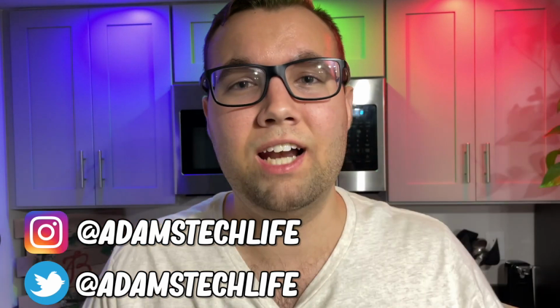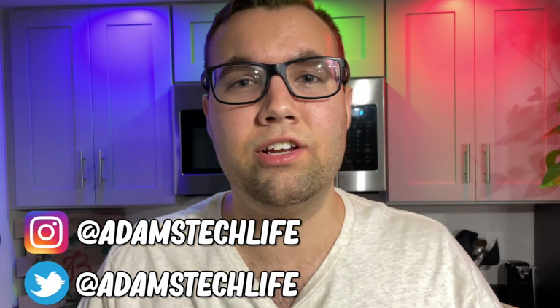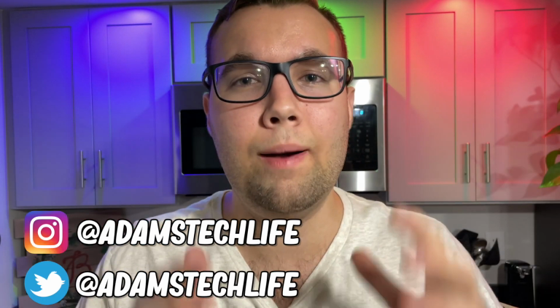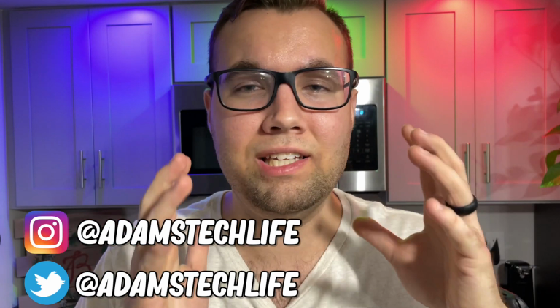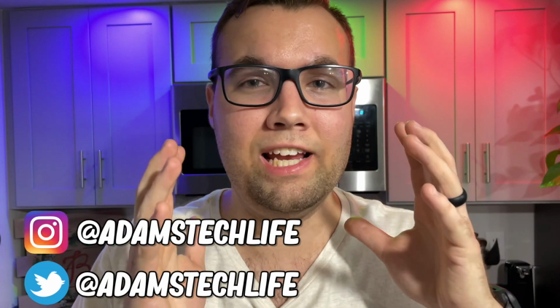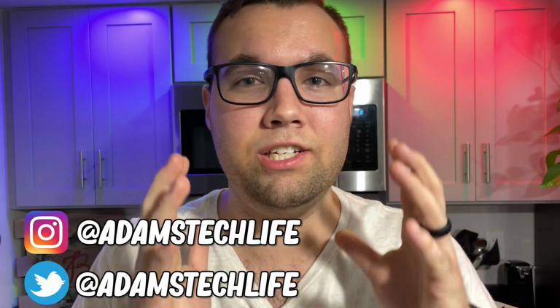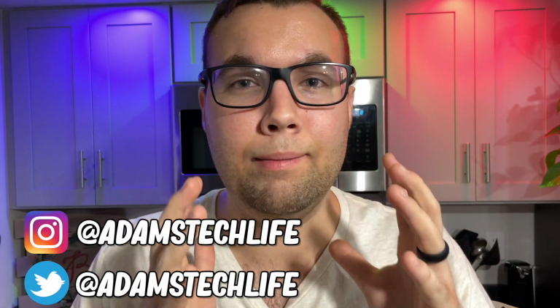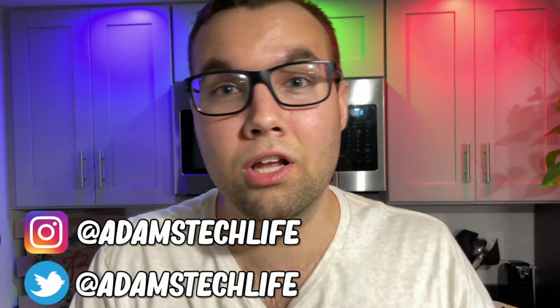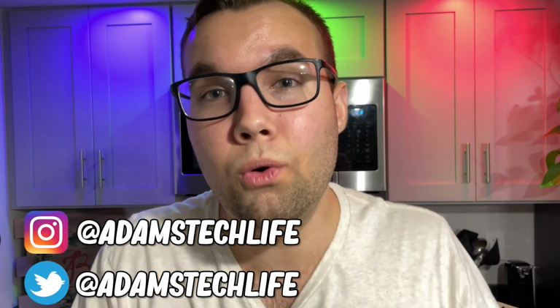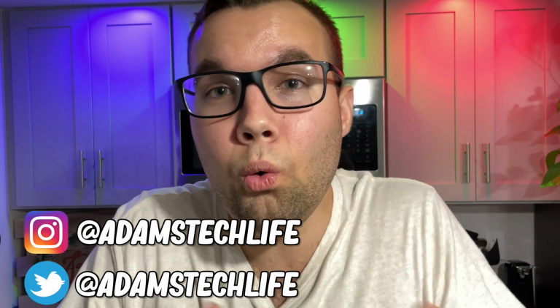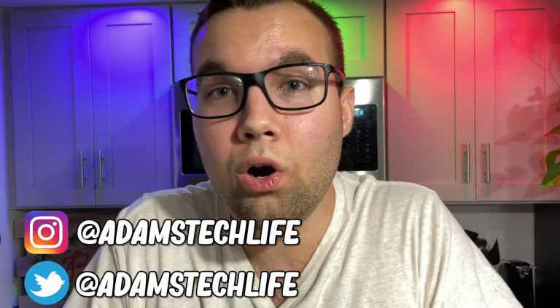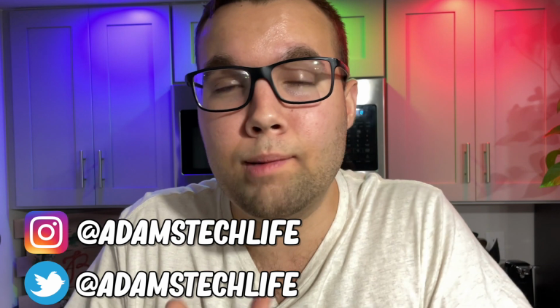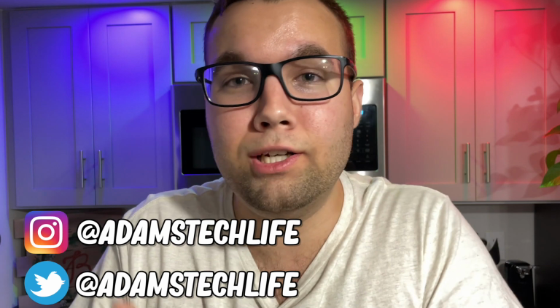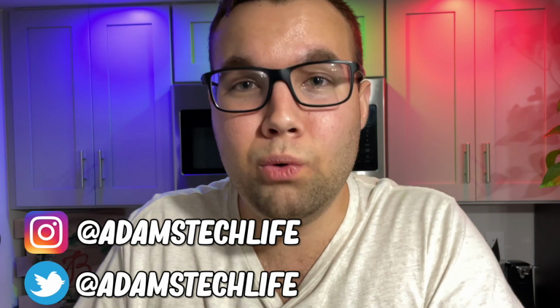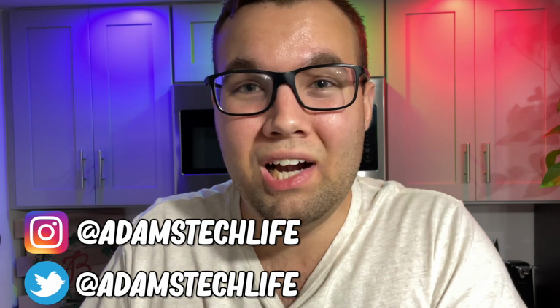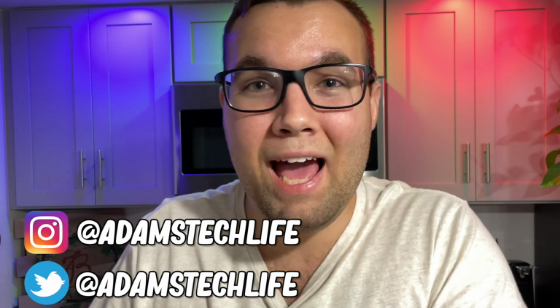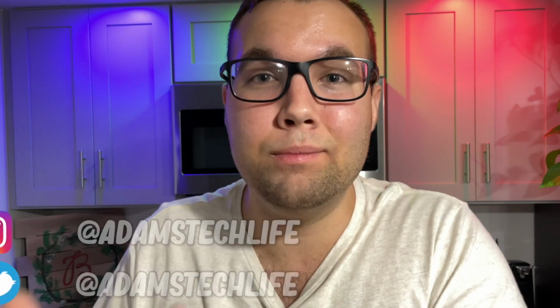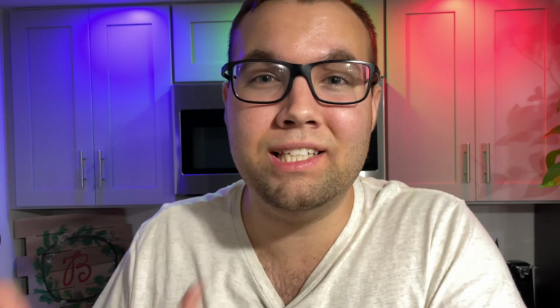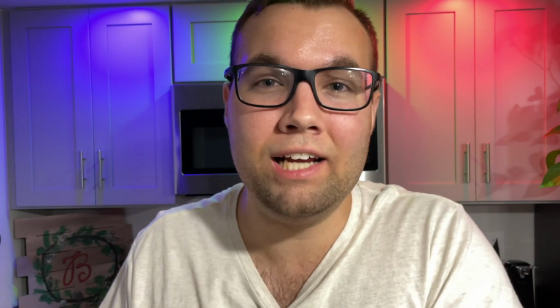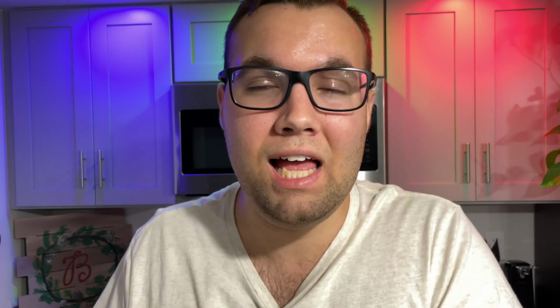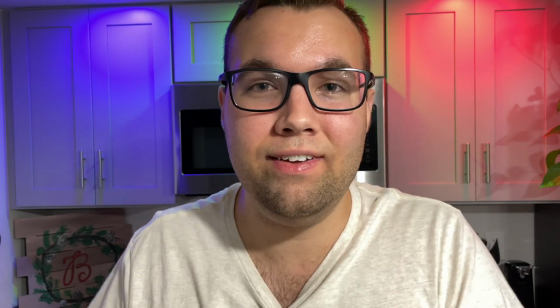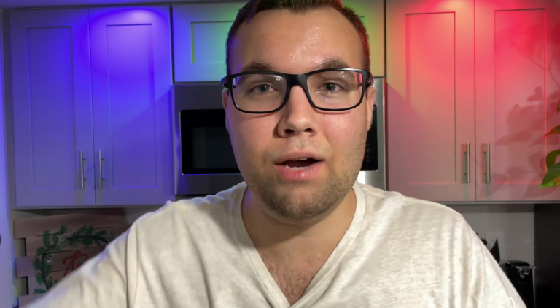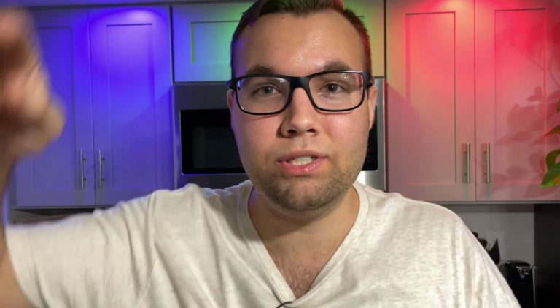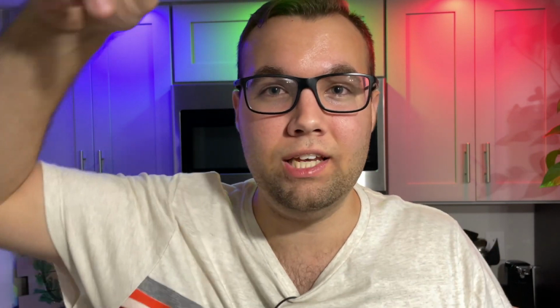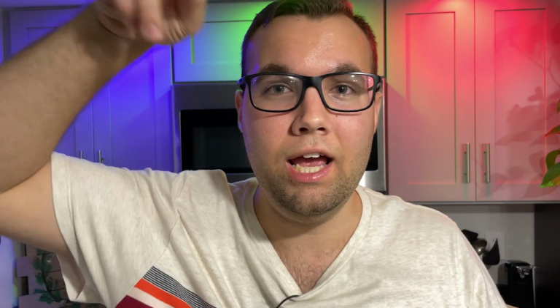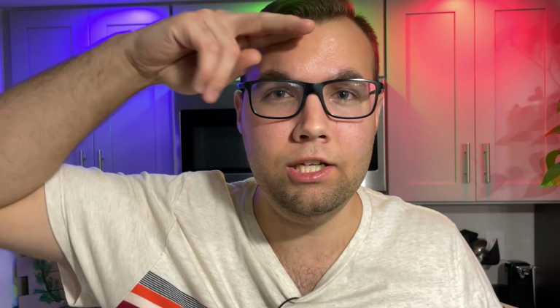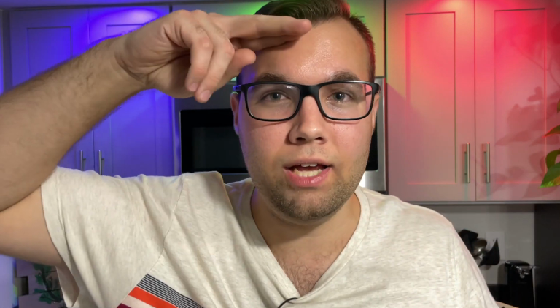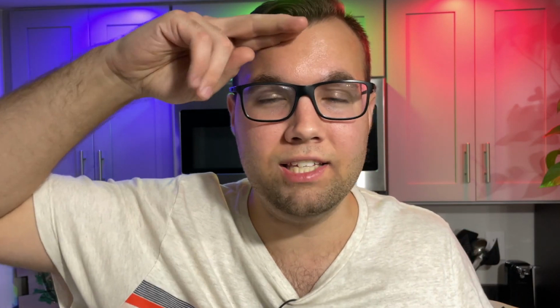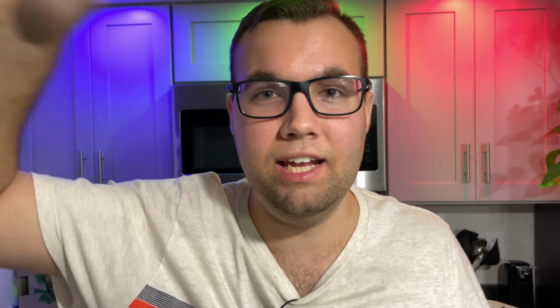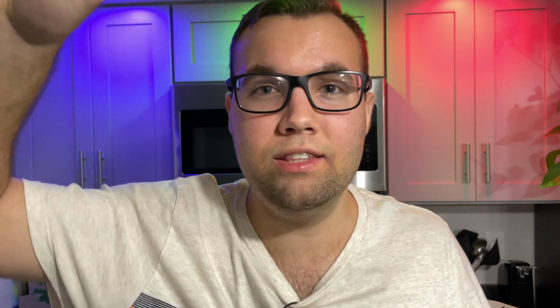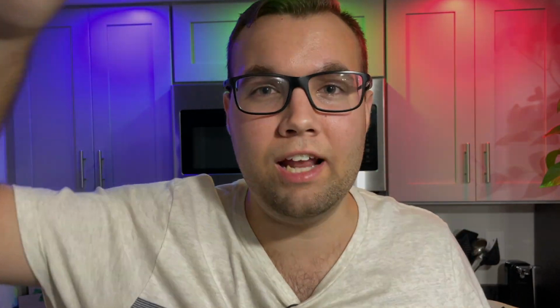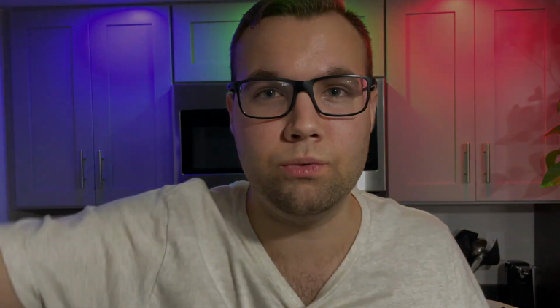Let me know your favorite features down in the comments below or on my Twitter, Adam's Tech Life, and I'll see you guys in the next one.